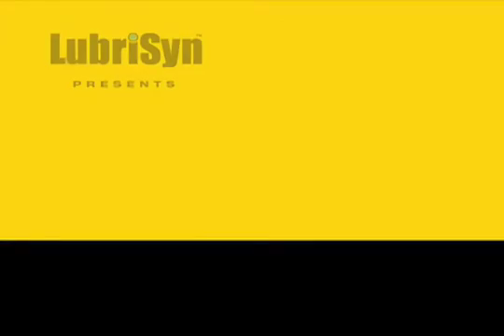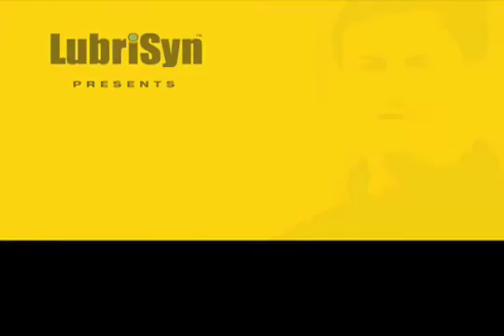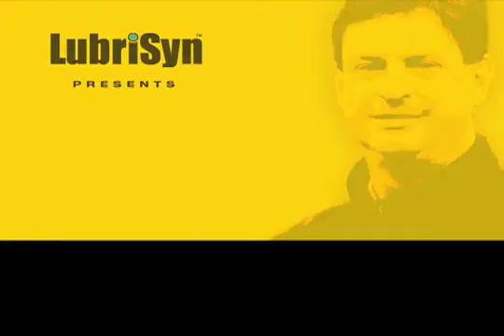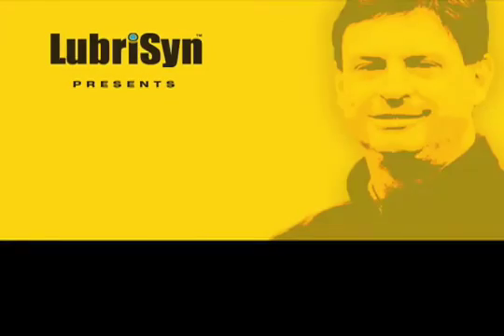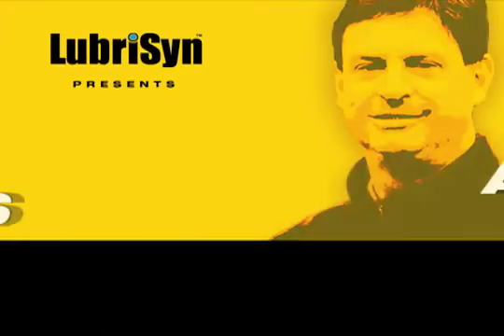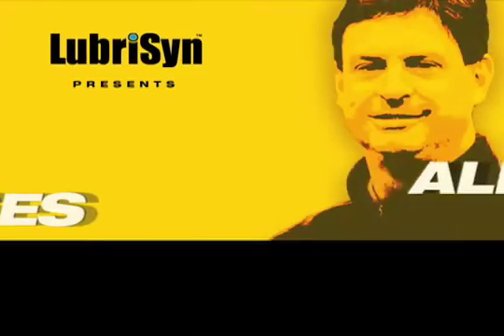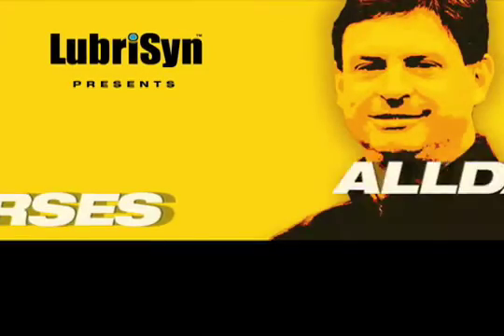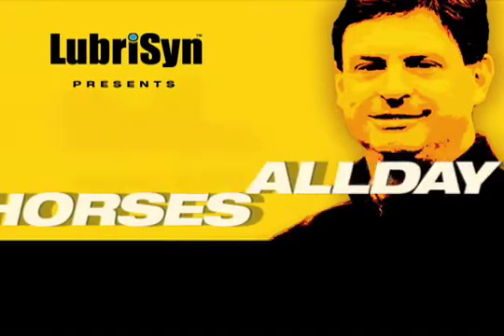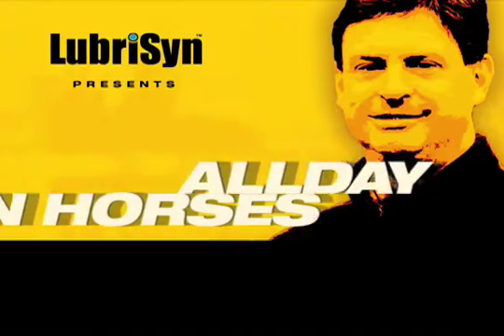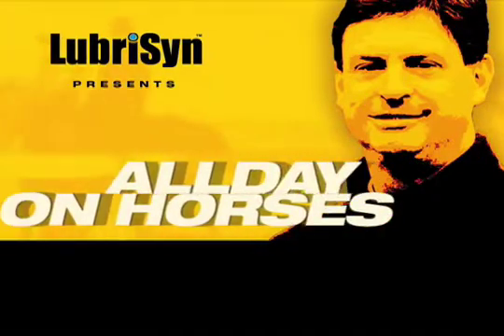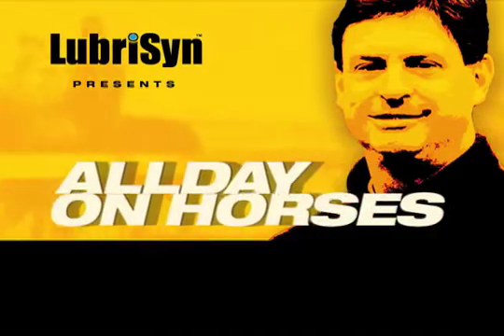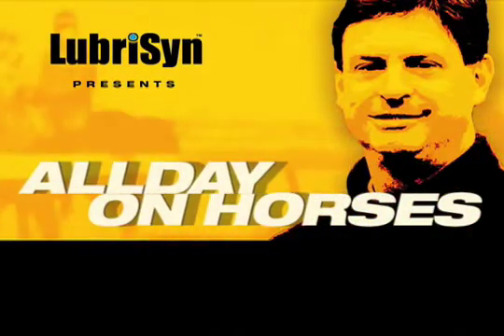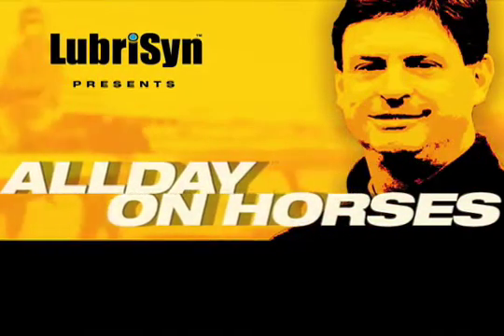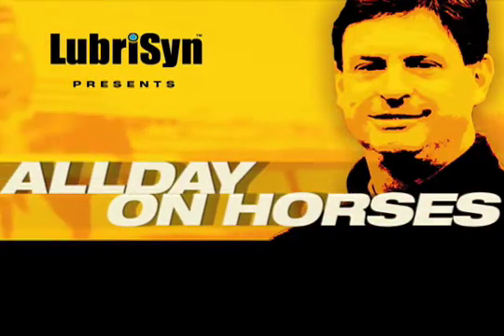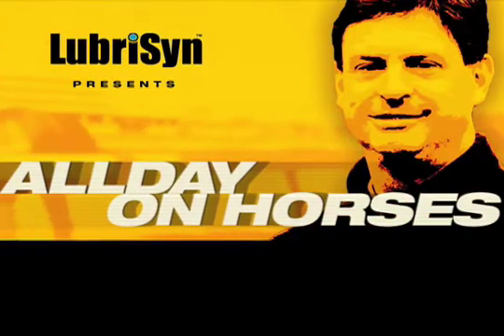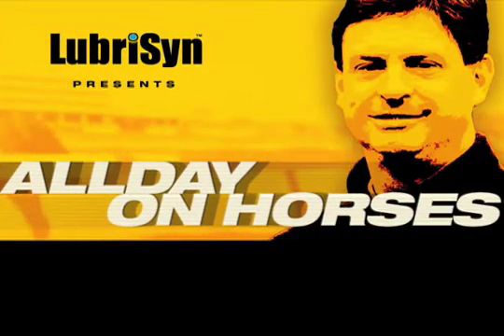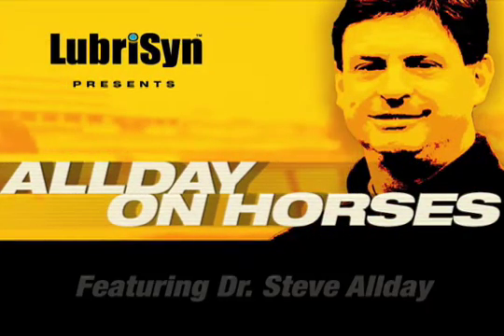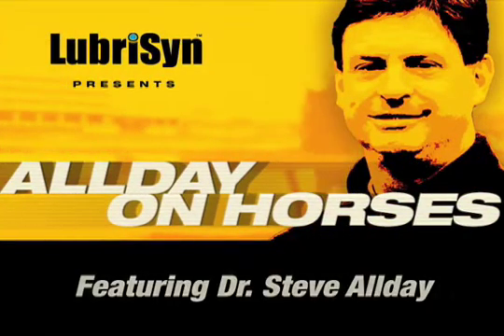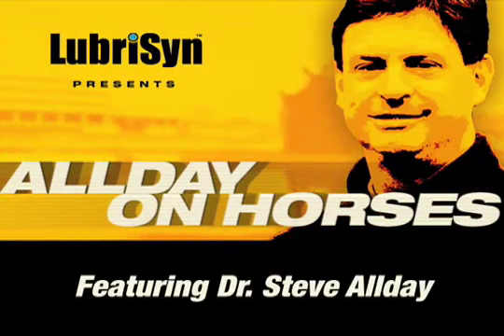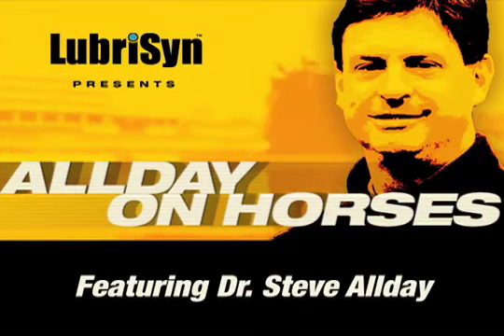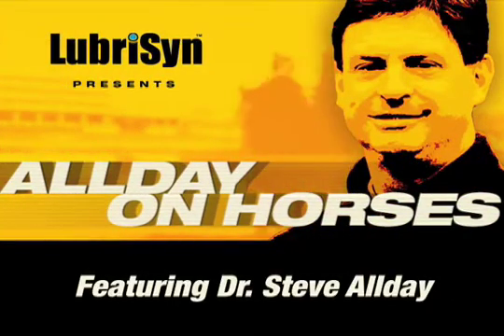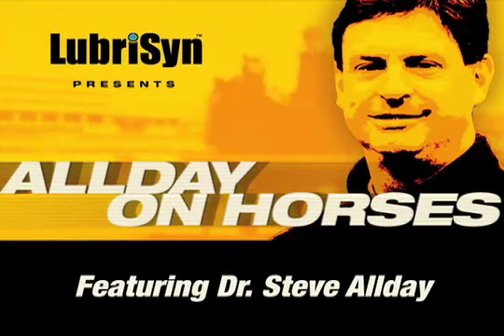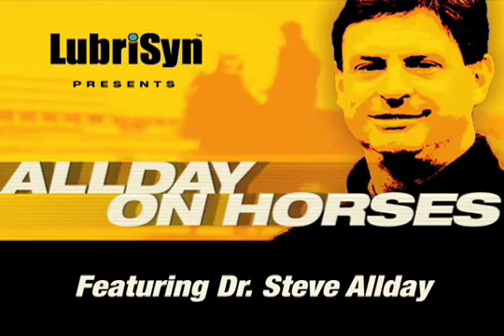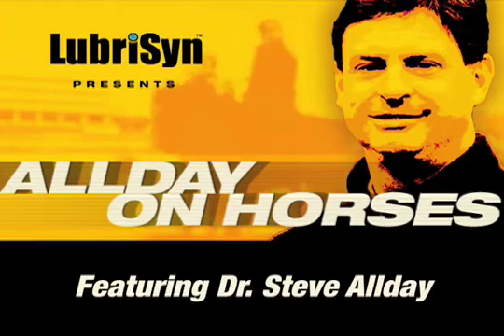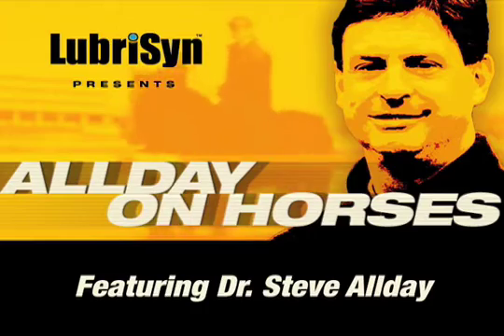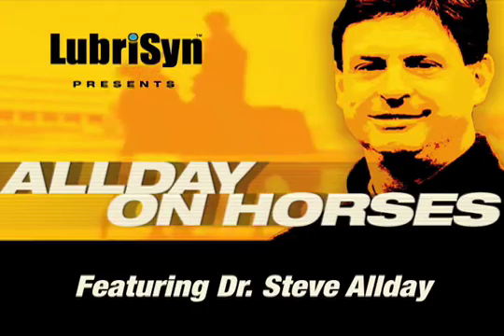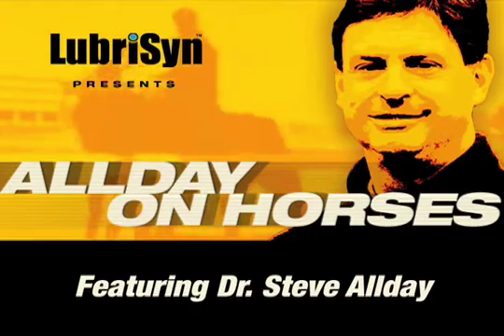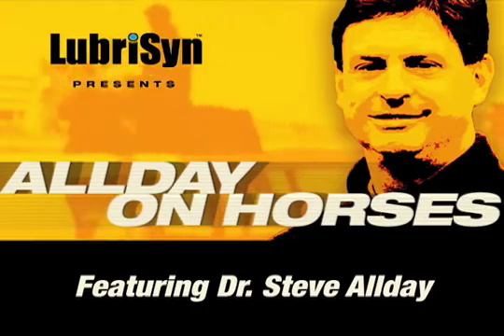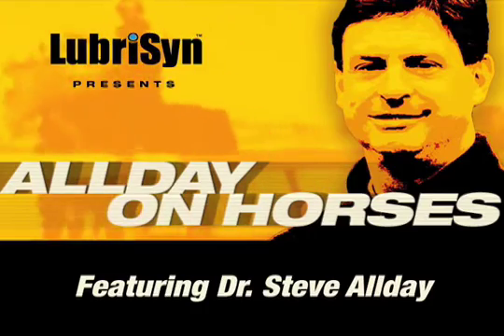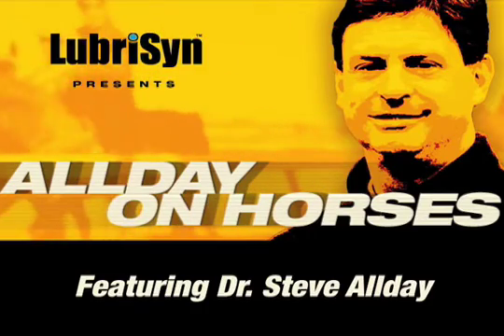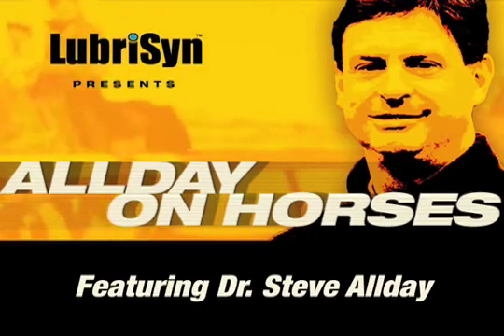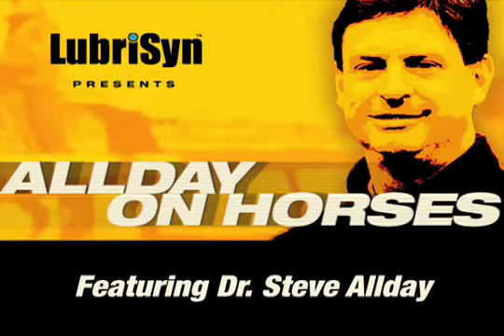Lubricin presents All Day on Horses, featuring renowned equine veterinarian Dr. Steve Allday.